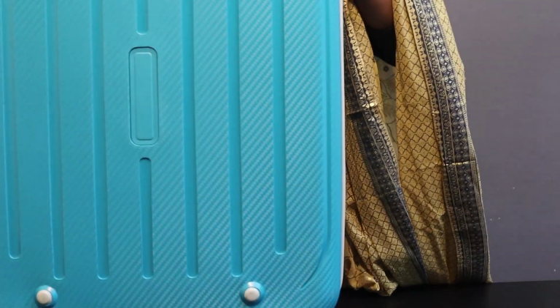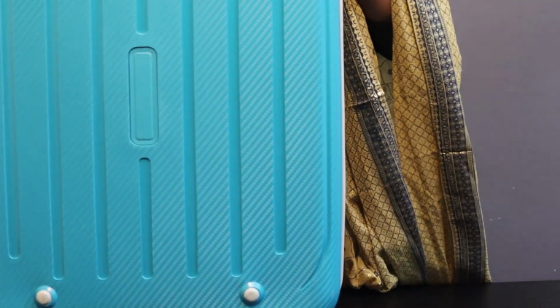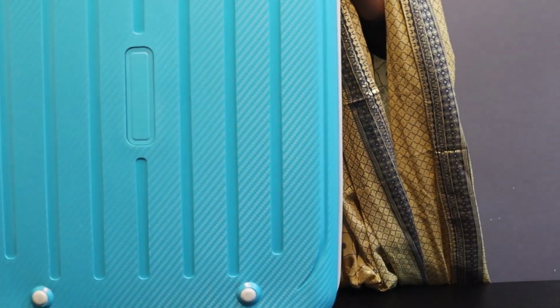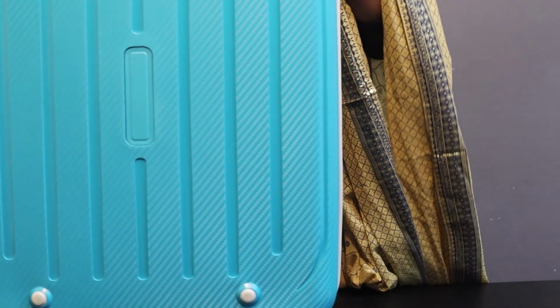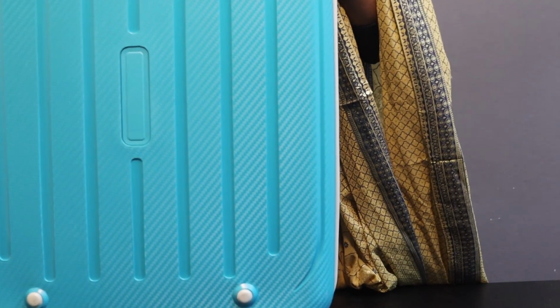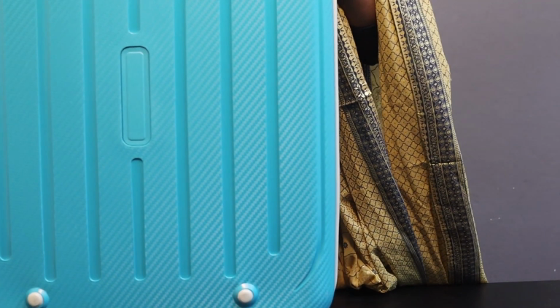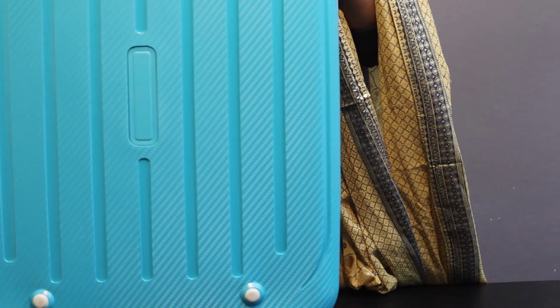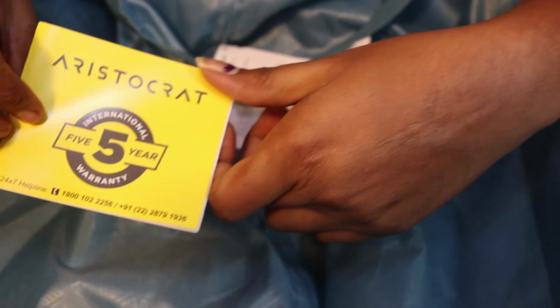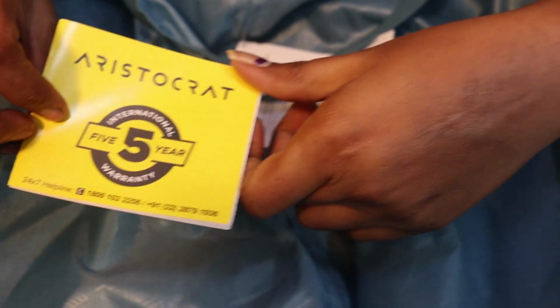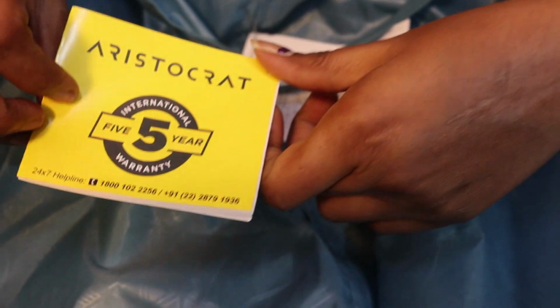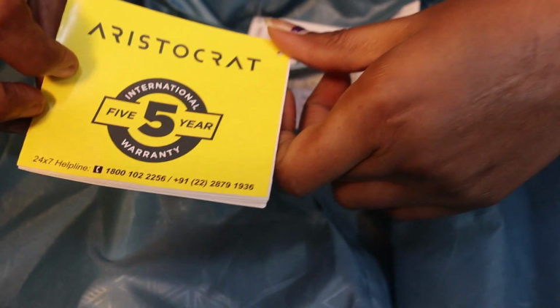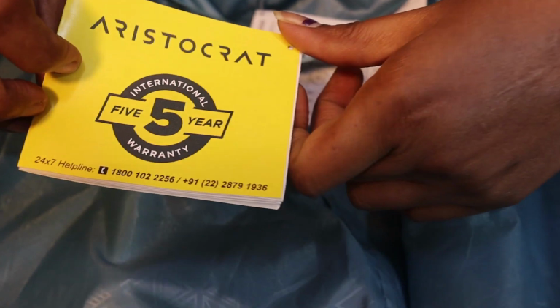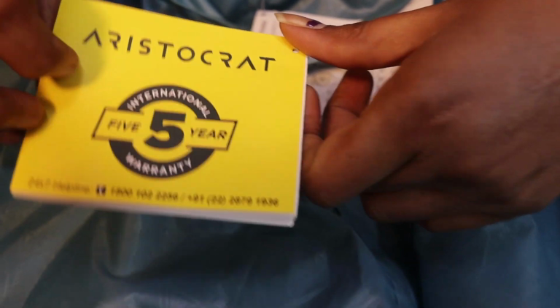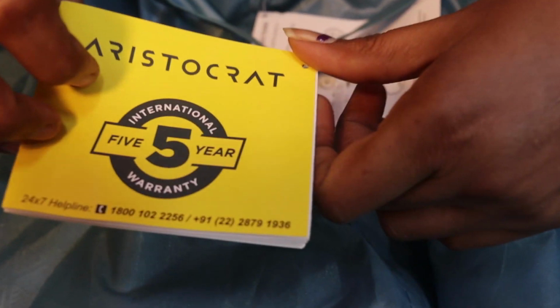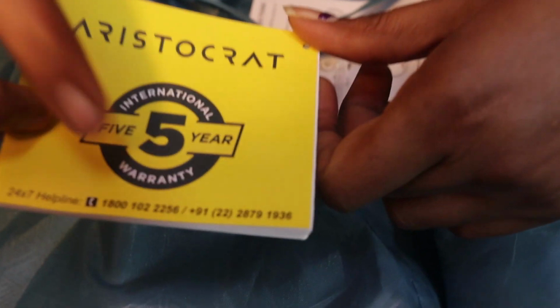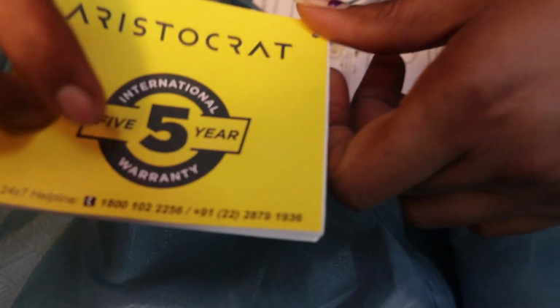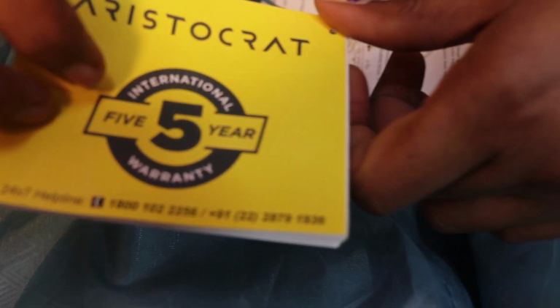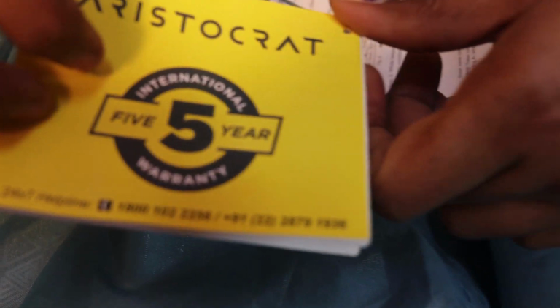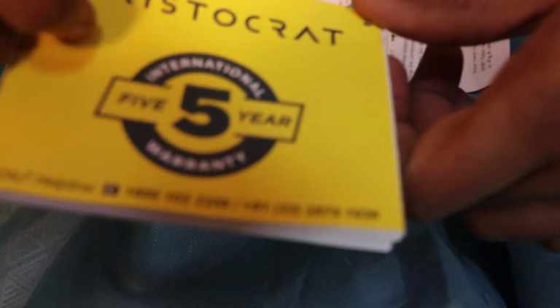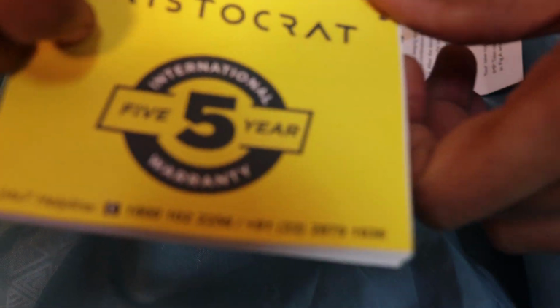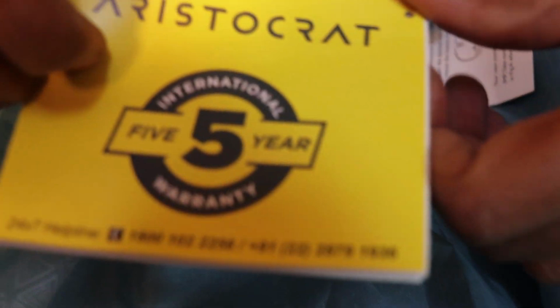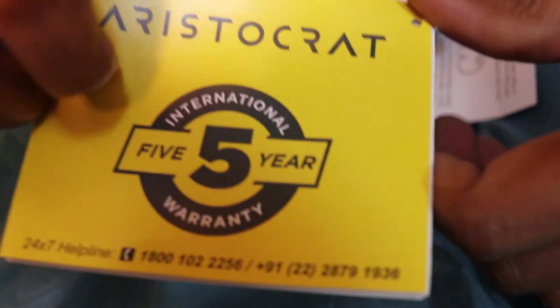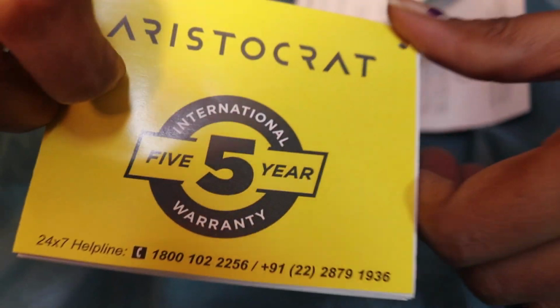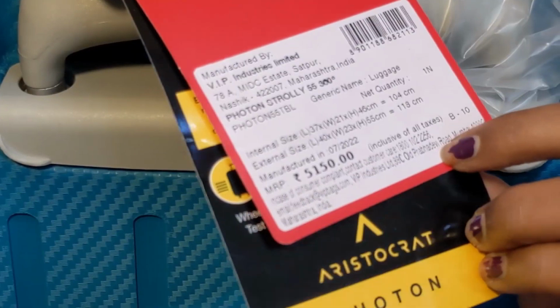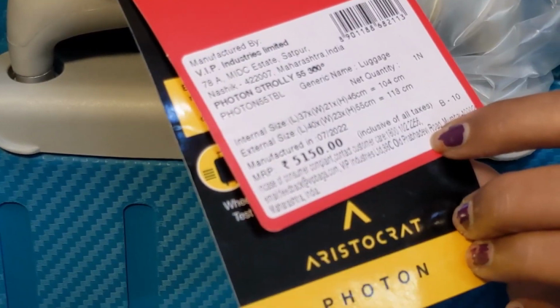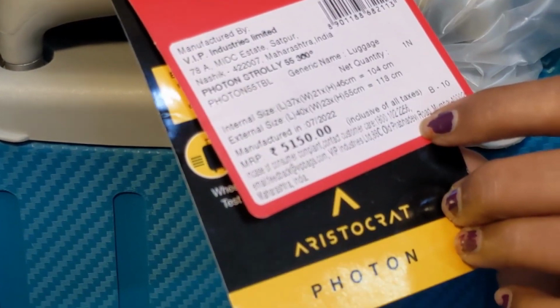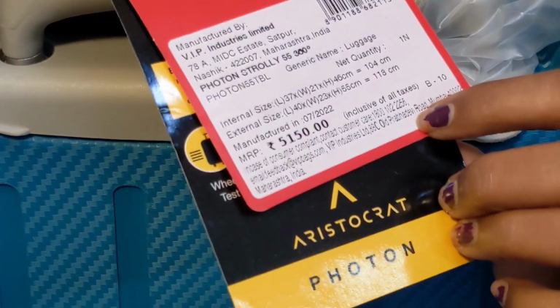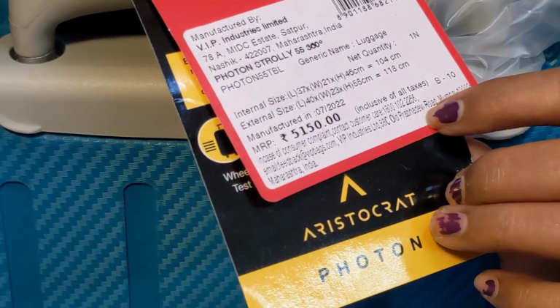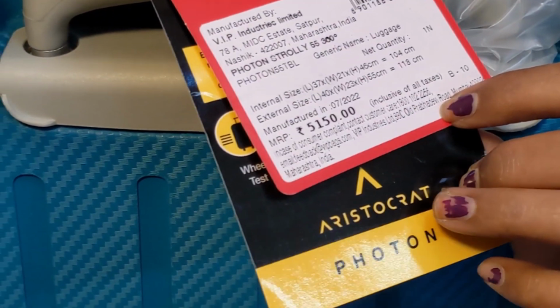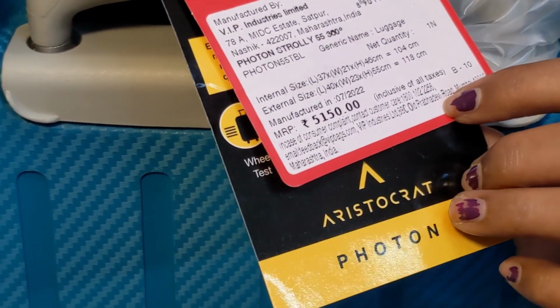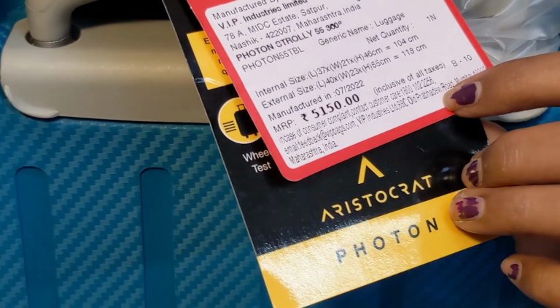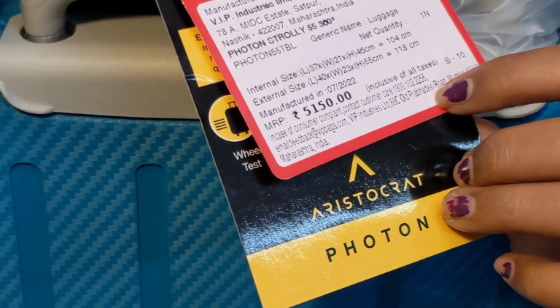The bag has 5 years of warranty. The actual cost is 5,550 rupees.